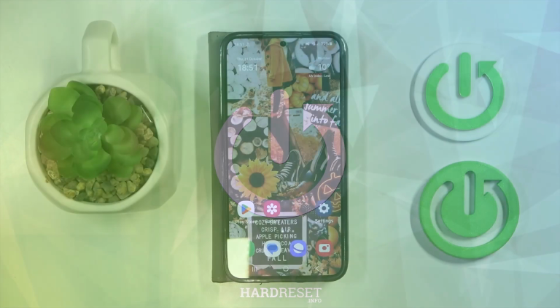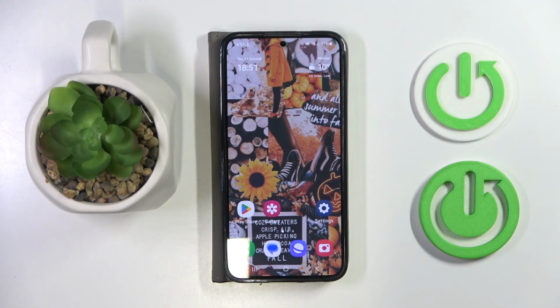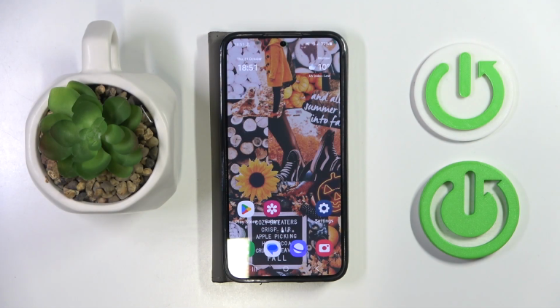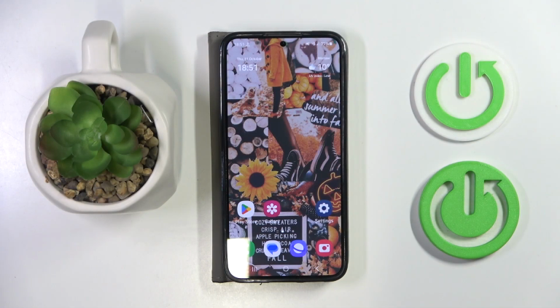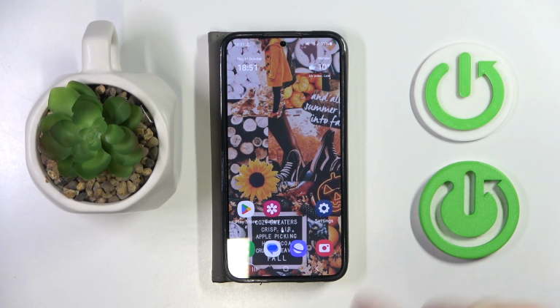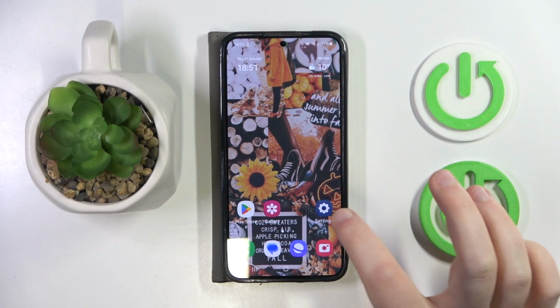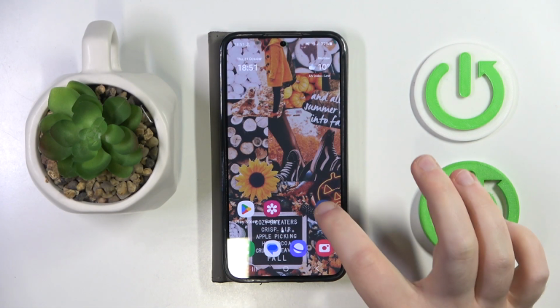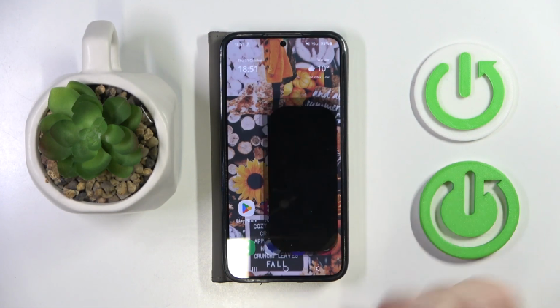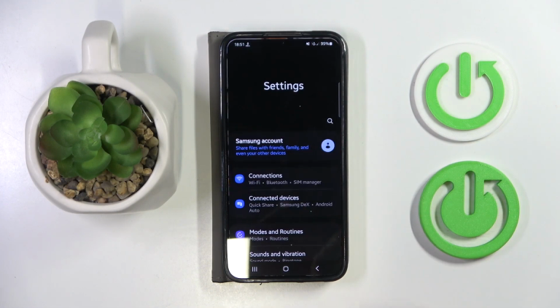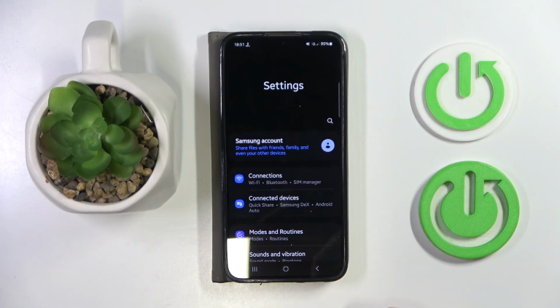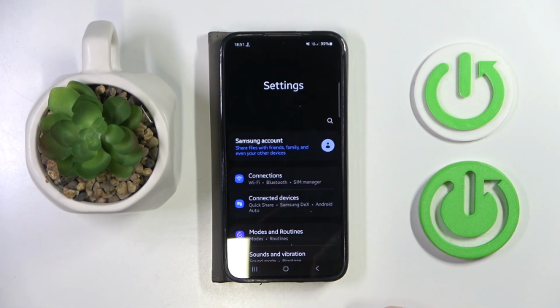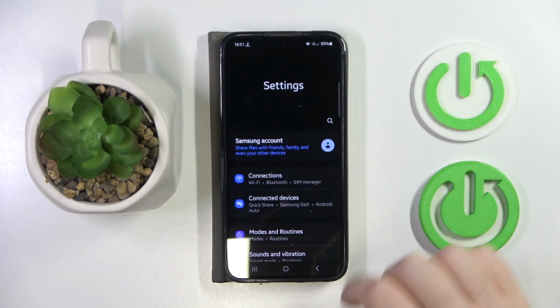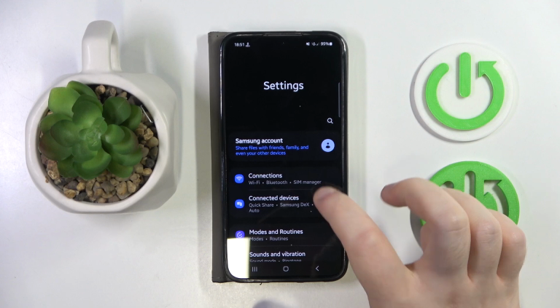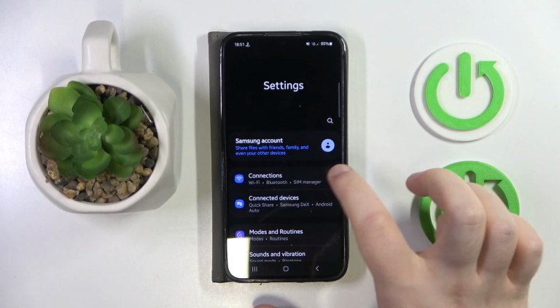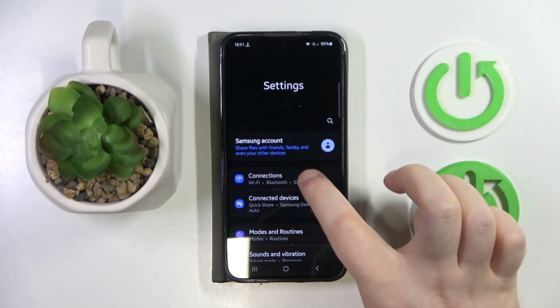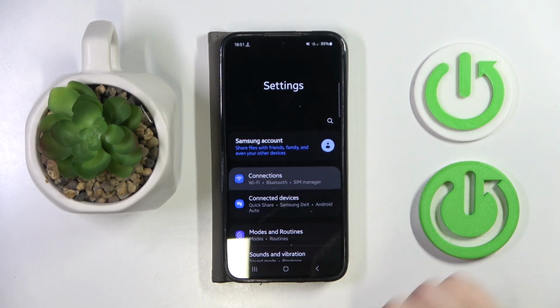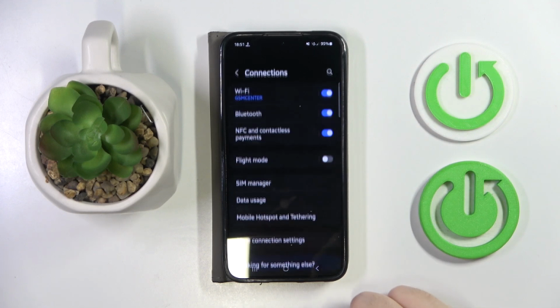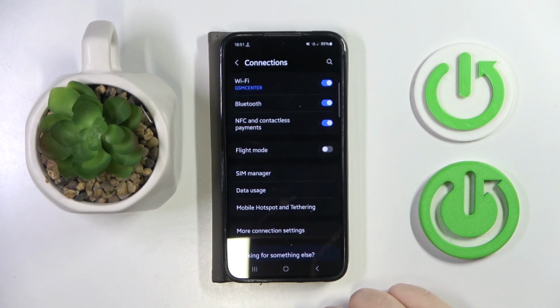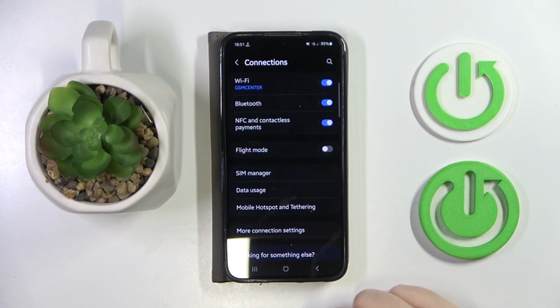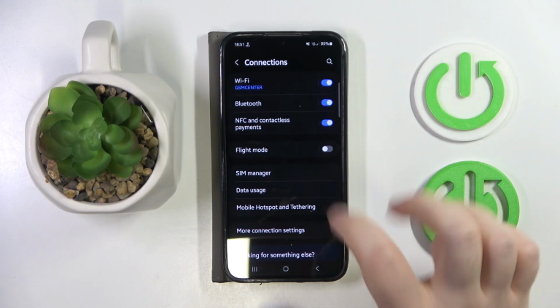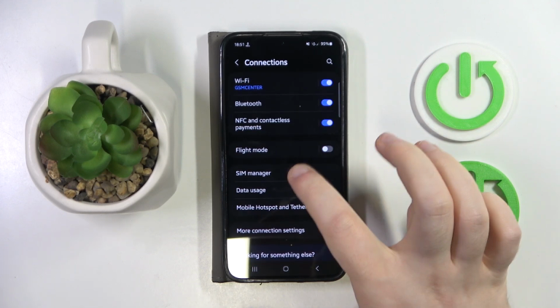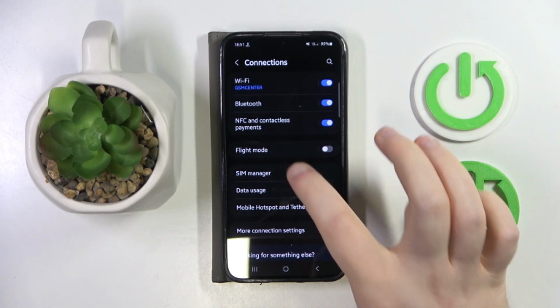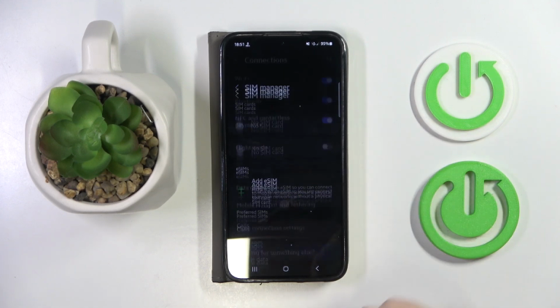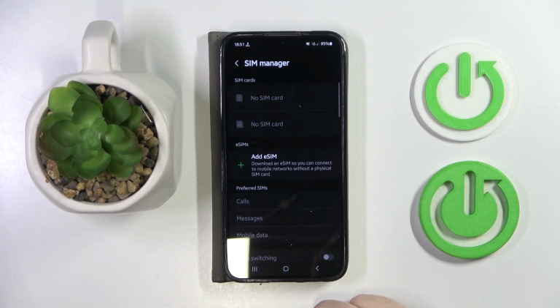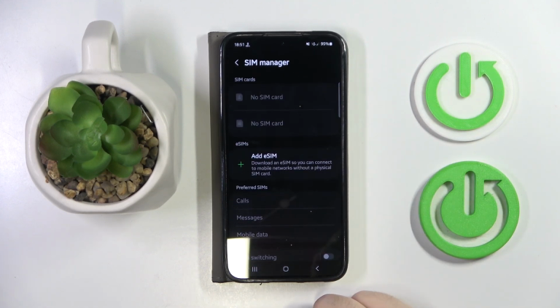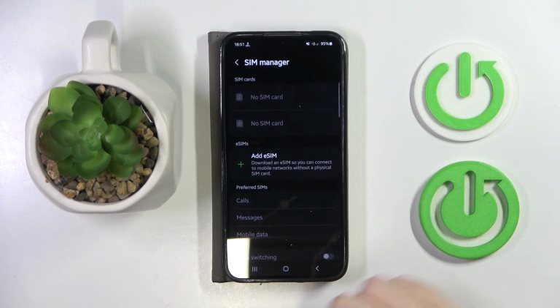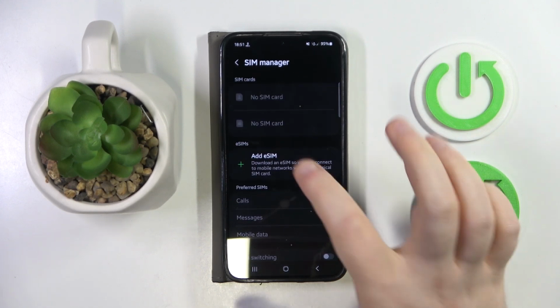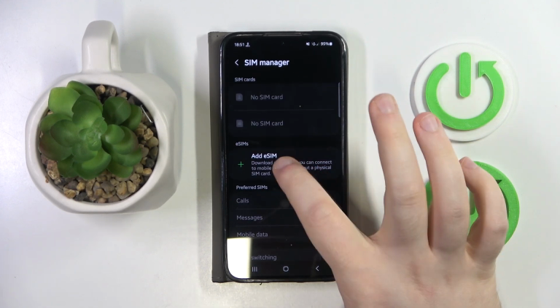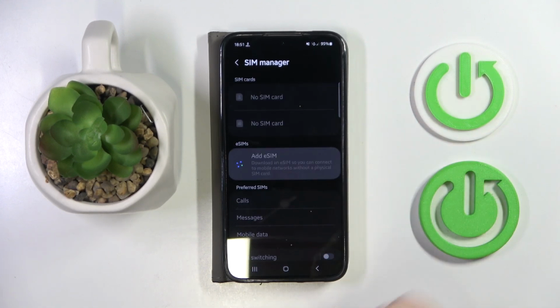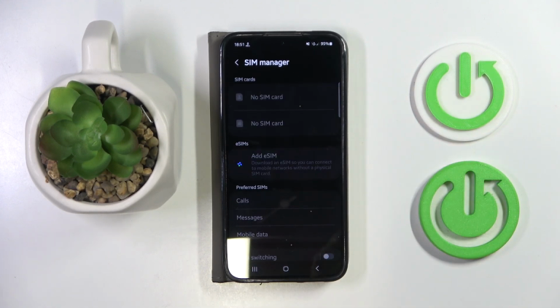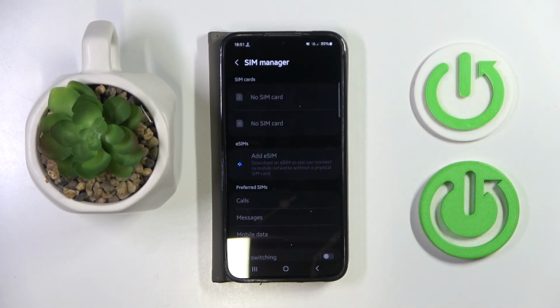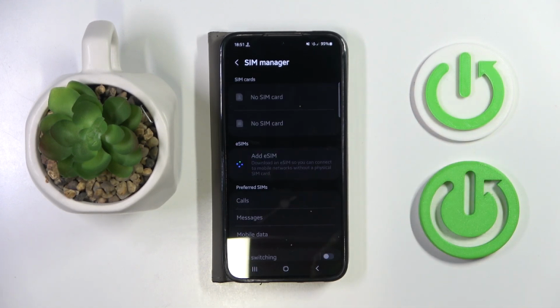Start by opening your Settings application, then click on Connections and then click on SIM Manager. Now click on Add eSIM.